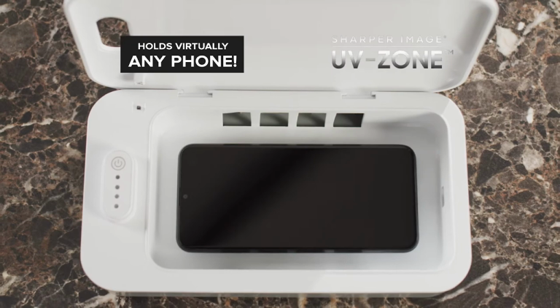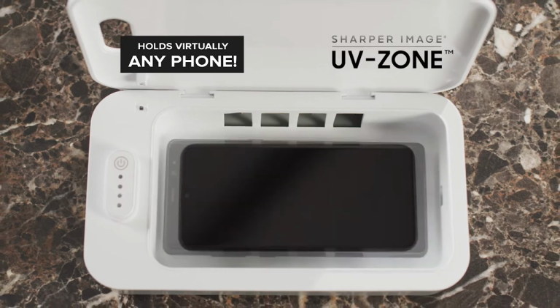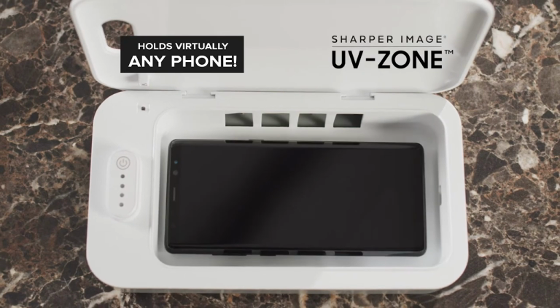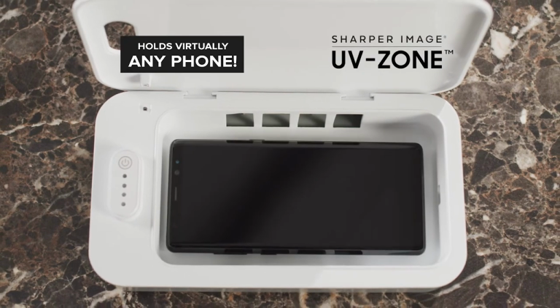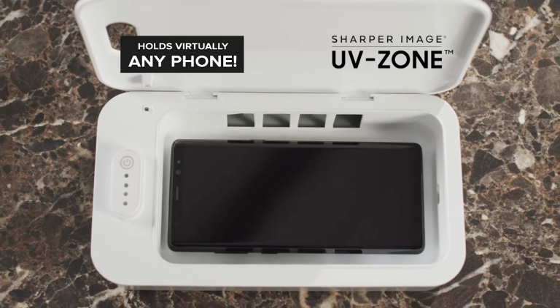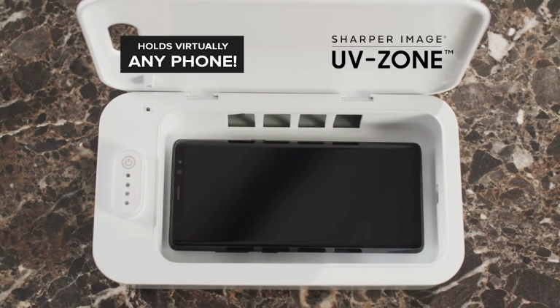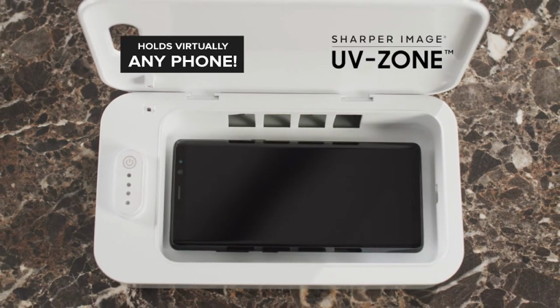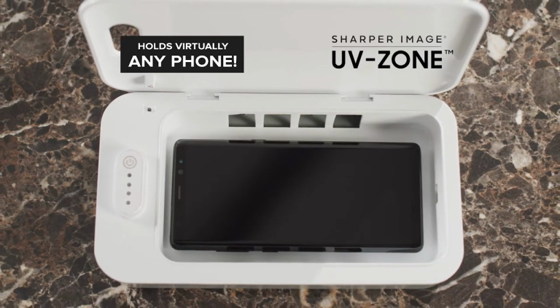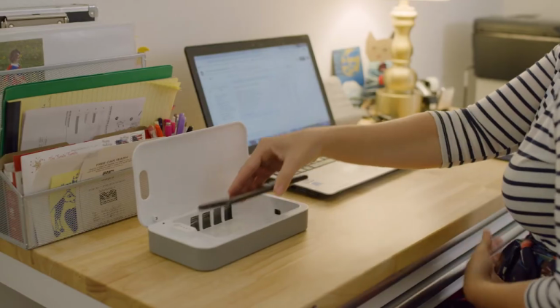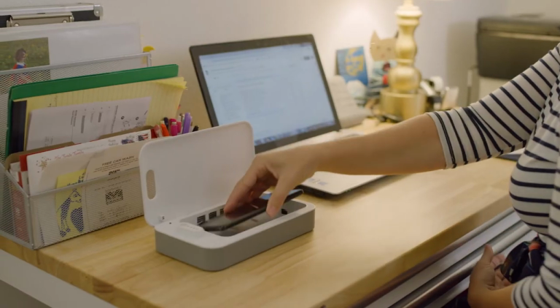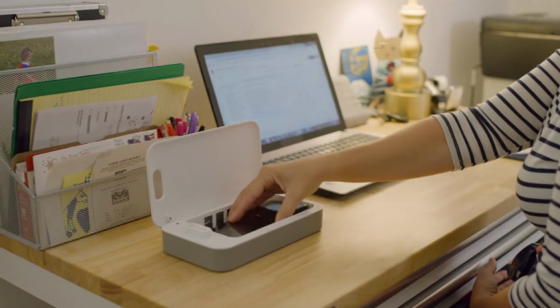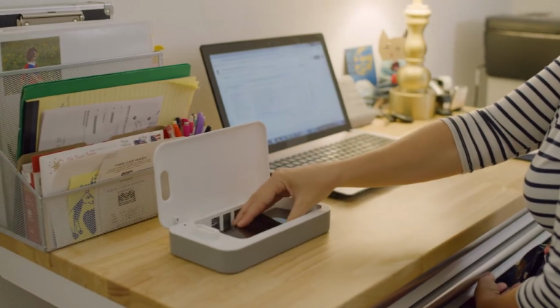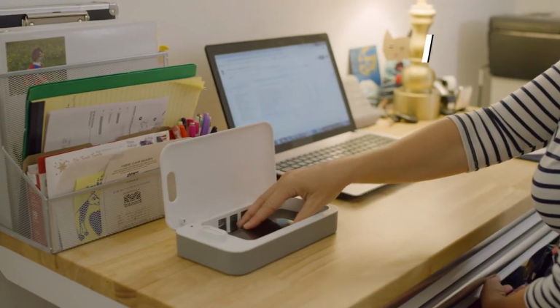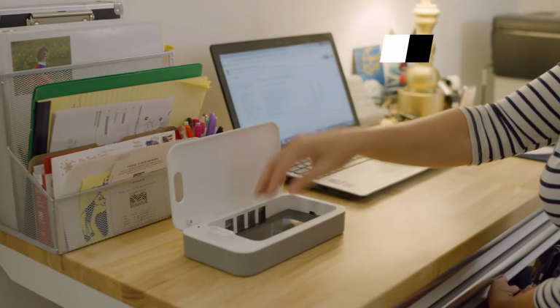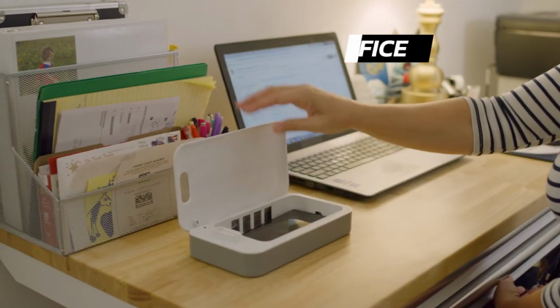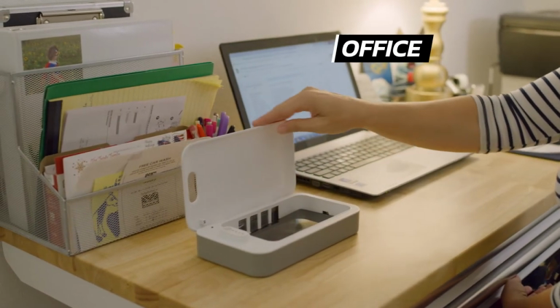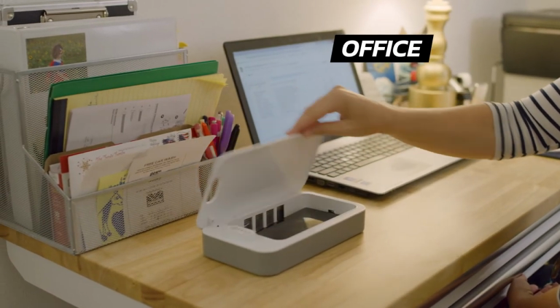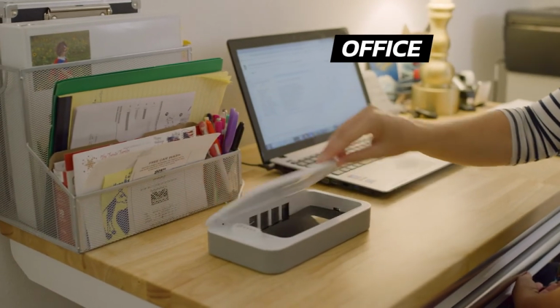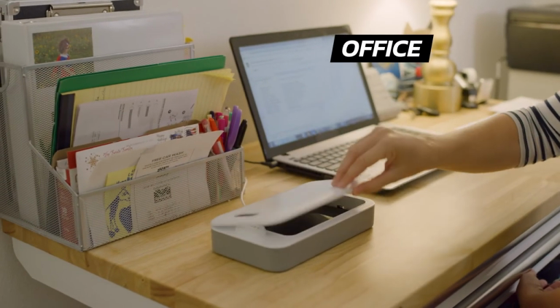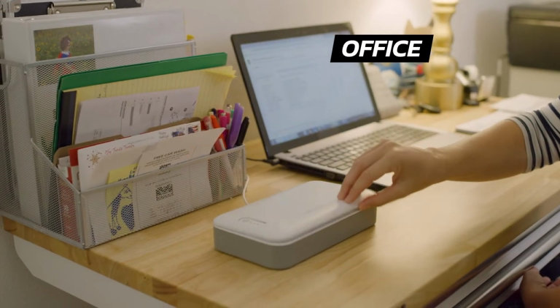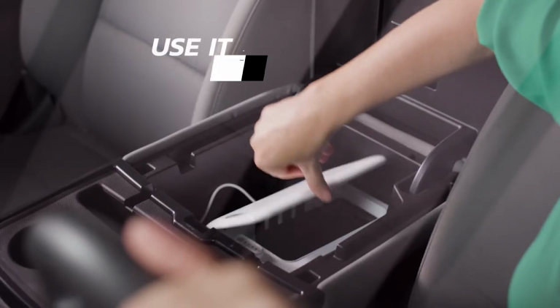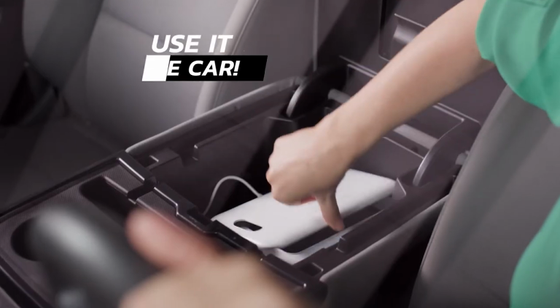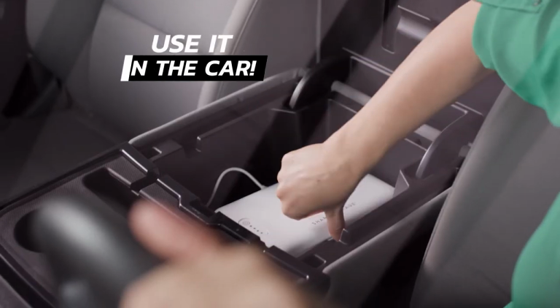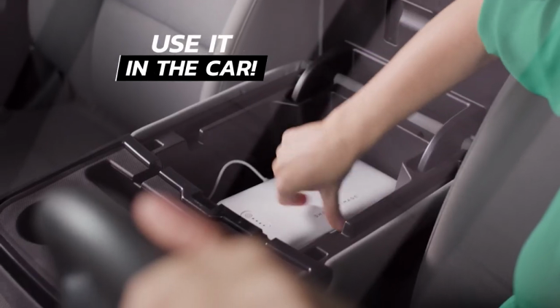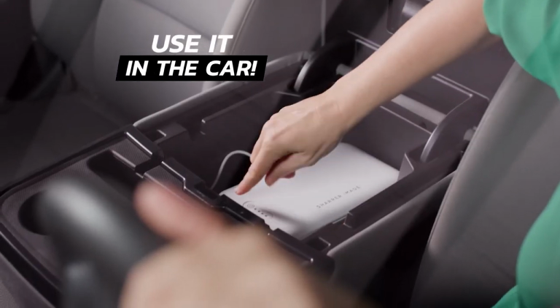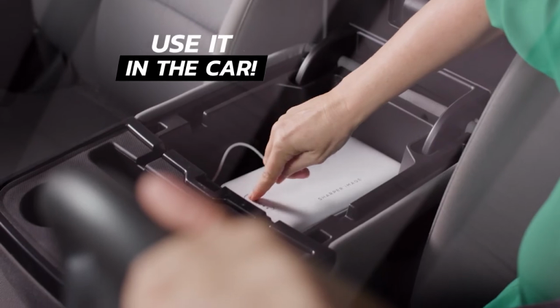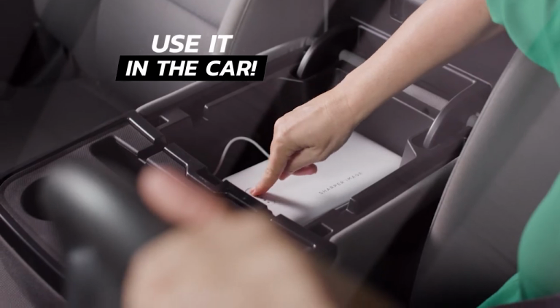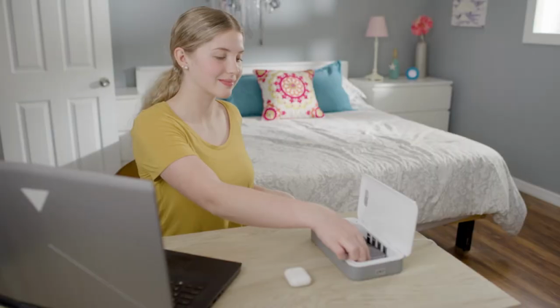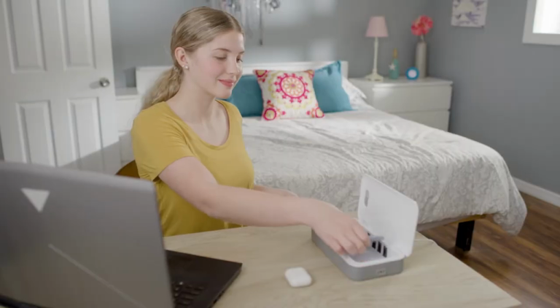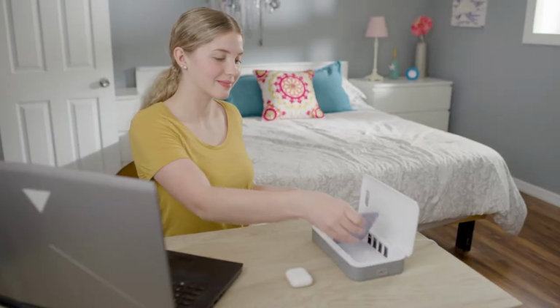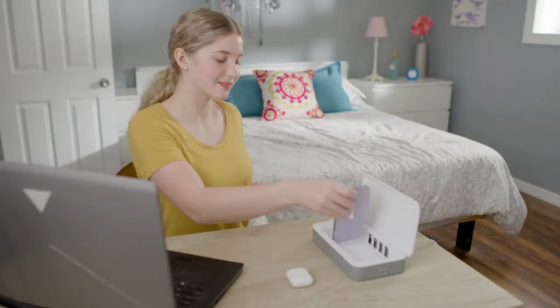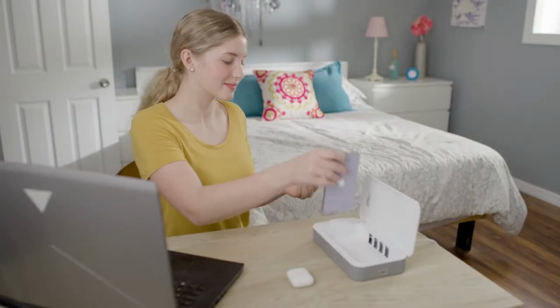UV Zone is designed to hold virtually any smartphone, and you can use it anywhere — from your office, to the car, to any room in your home.